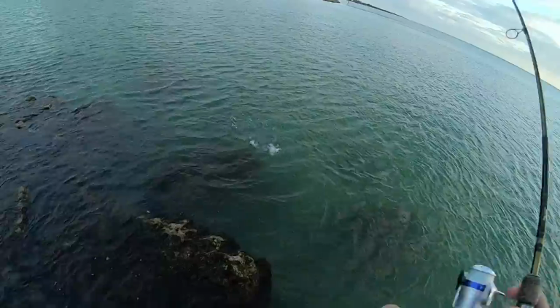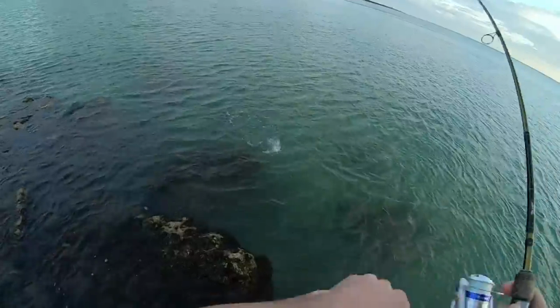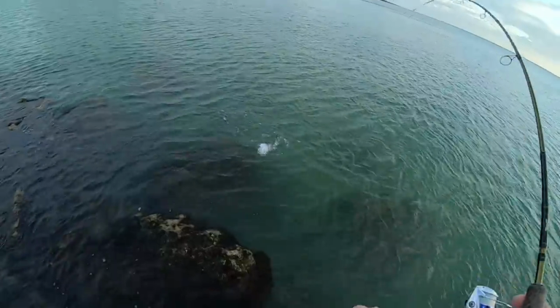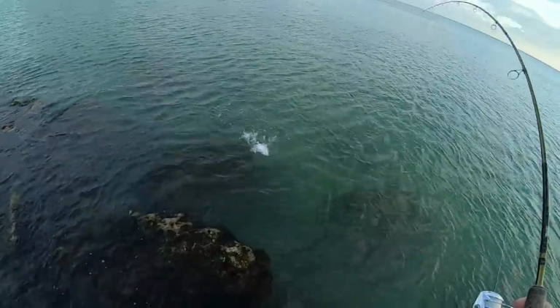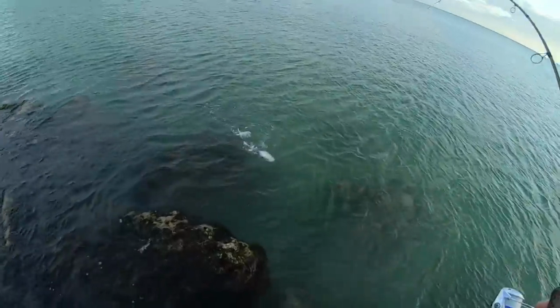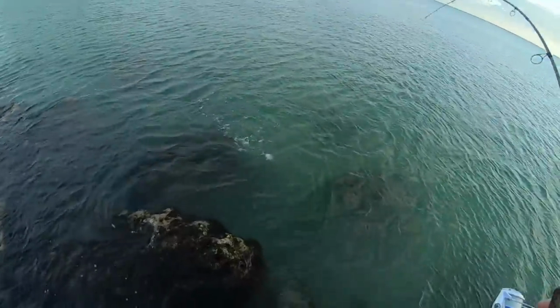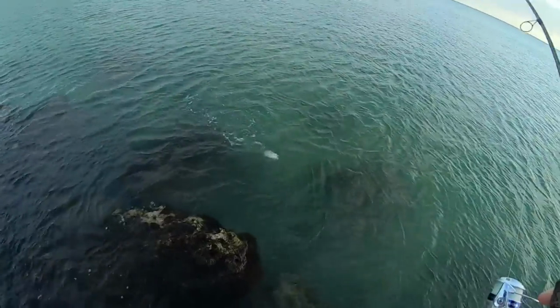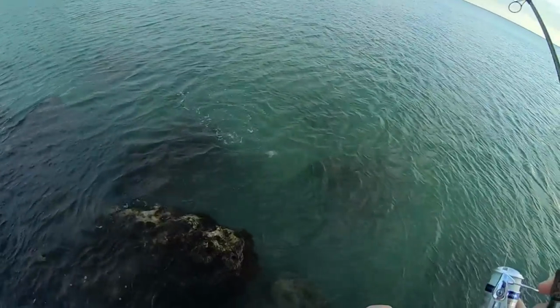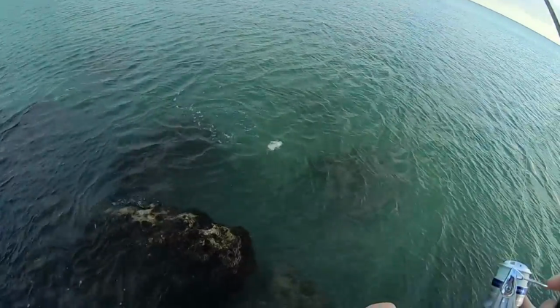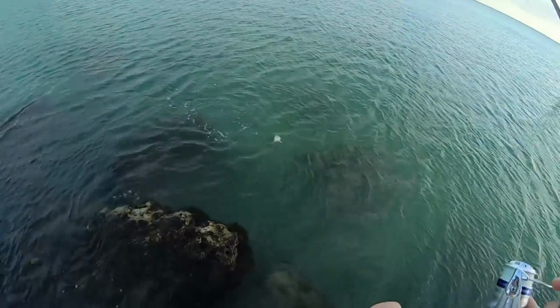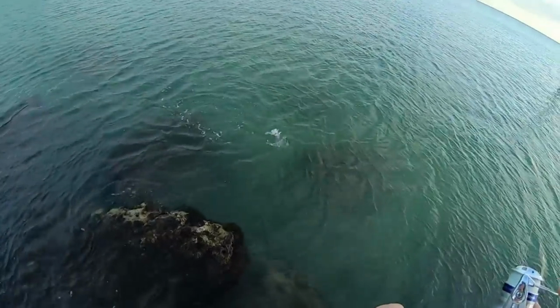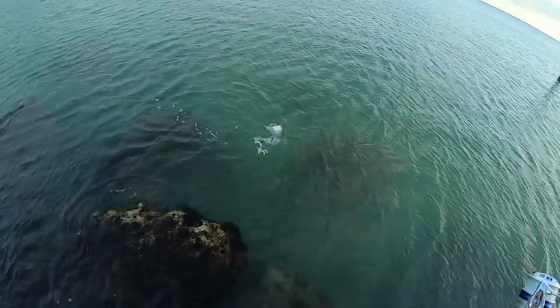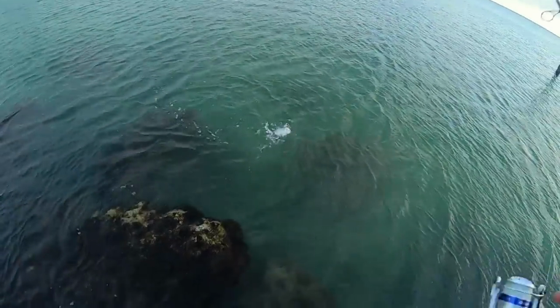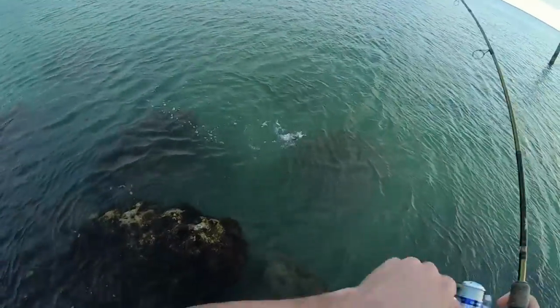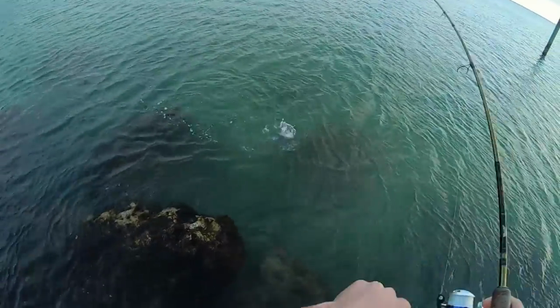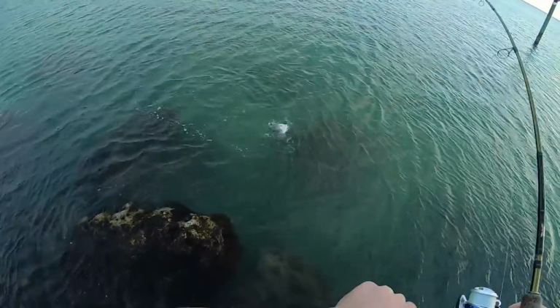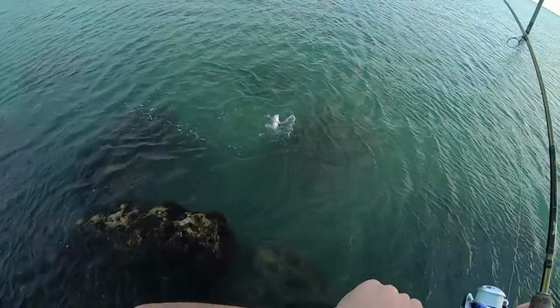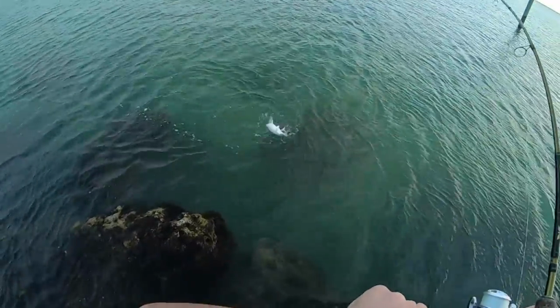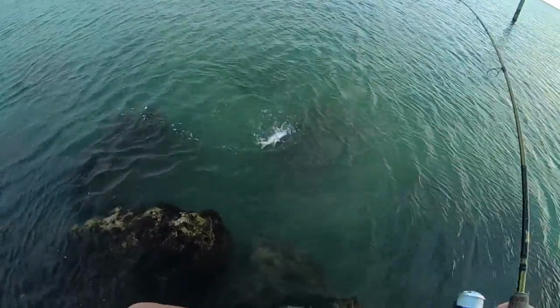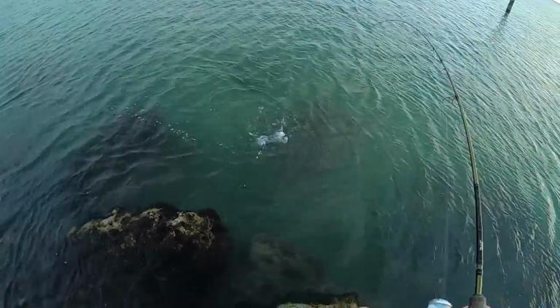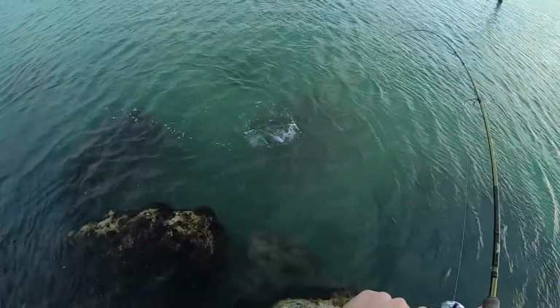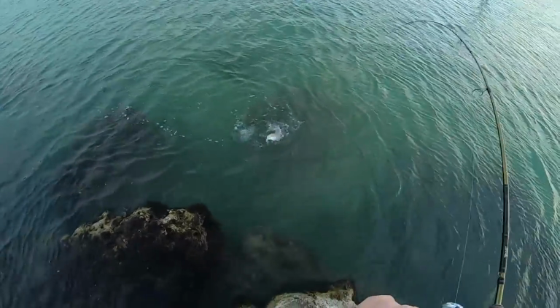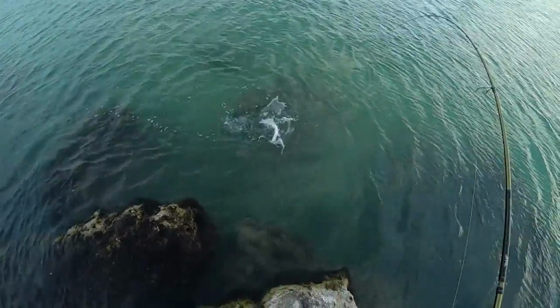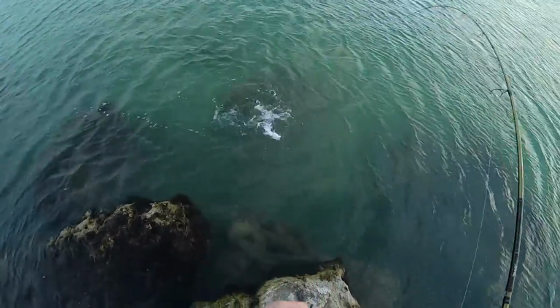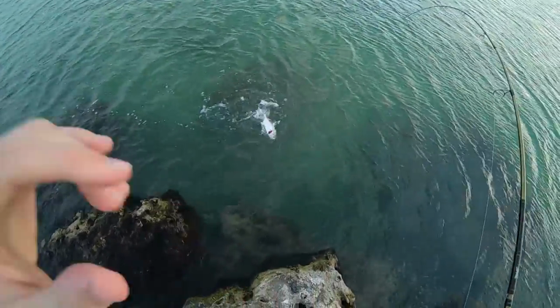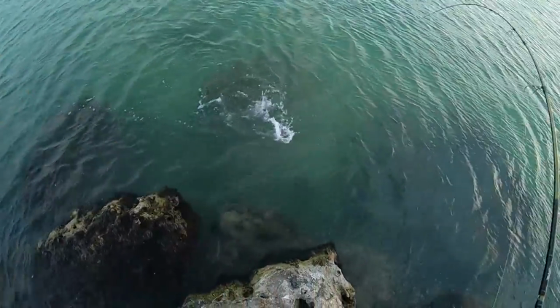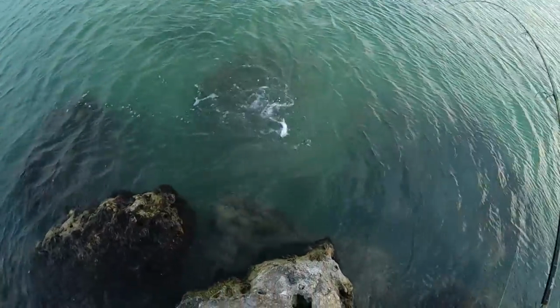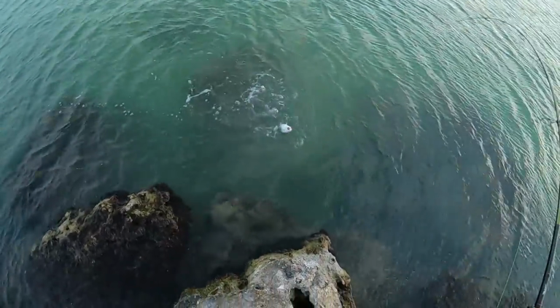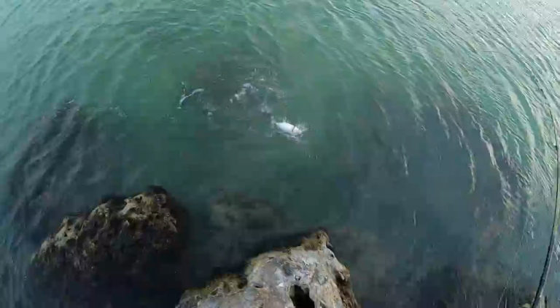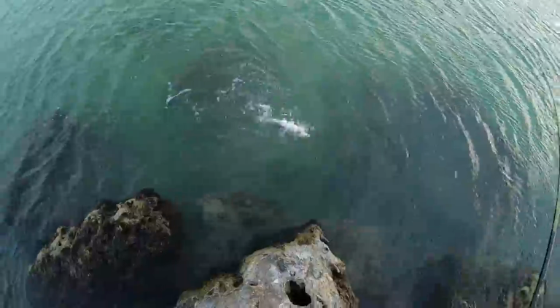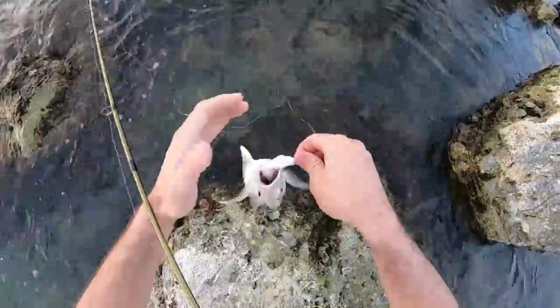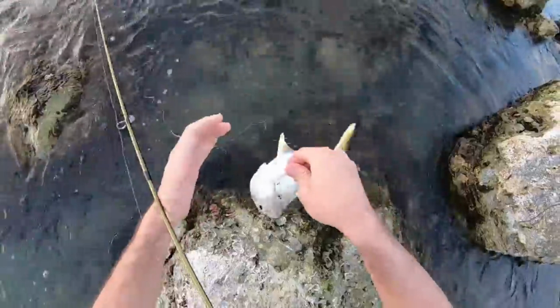Hey guys, we're going to show you how to catch Jack Crevalle — some tips and tricks that led to us having a successful day.